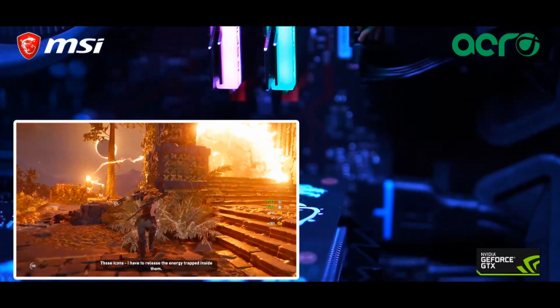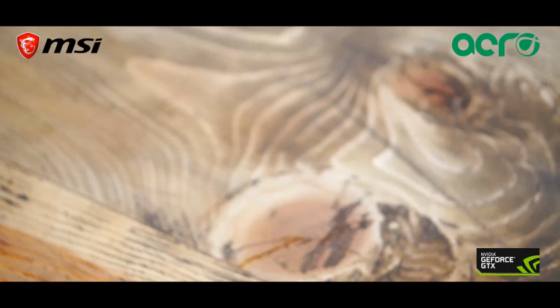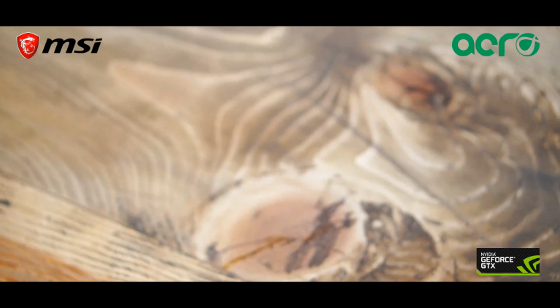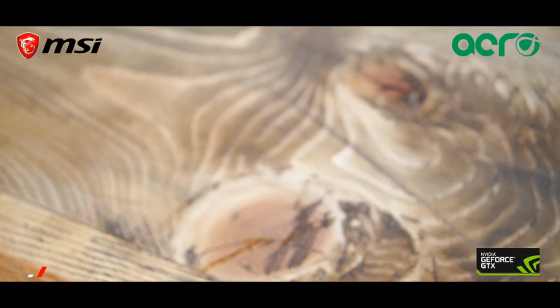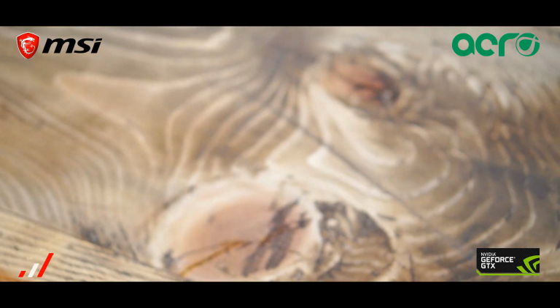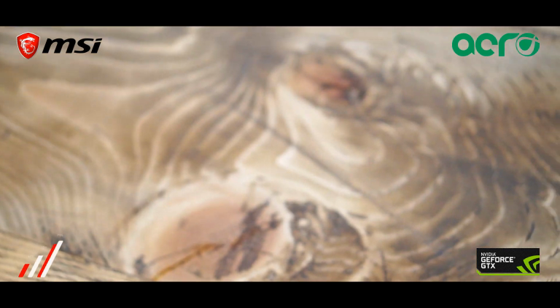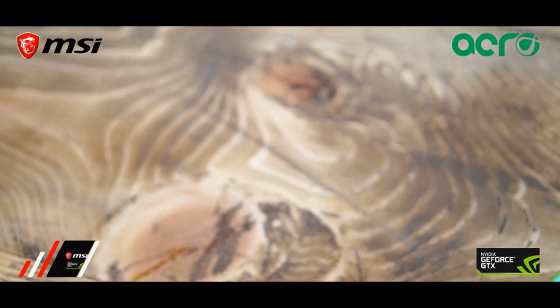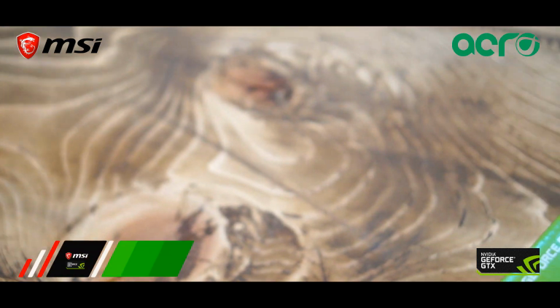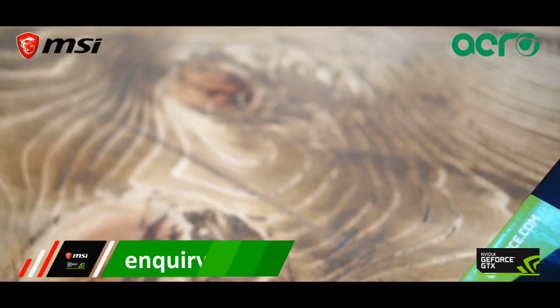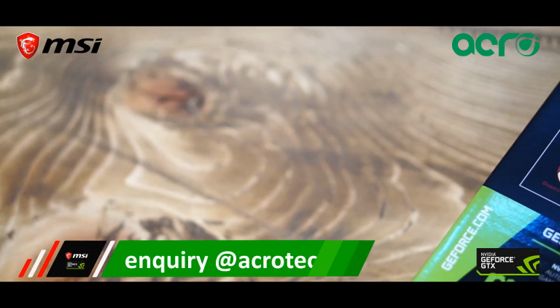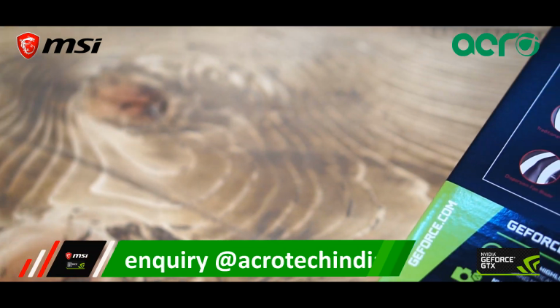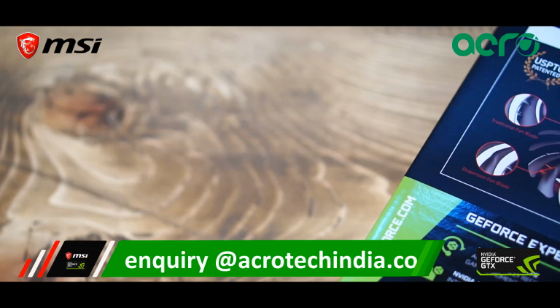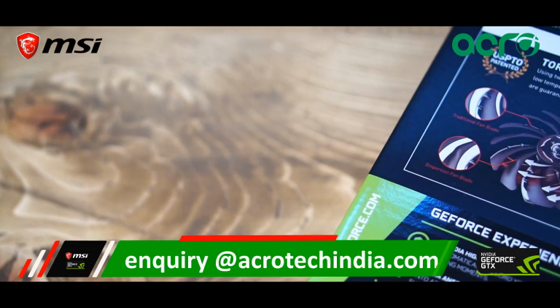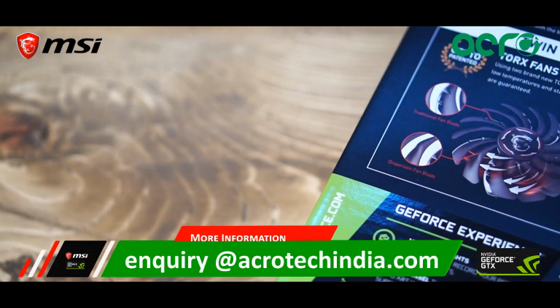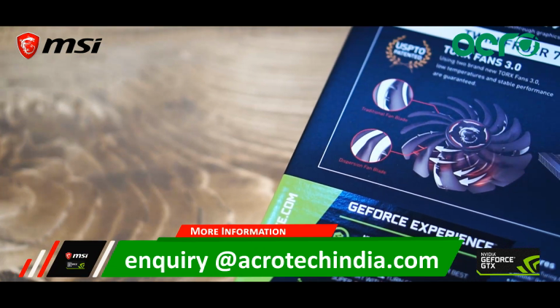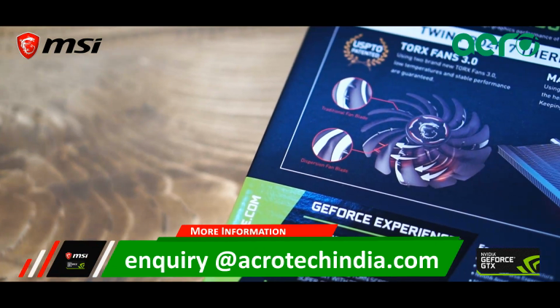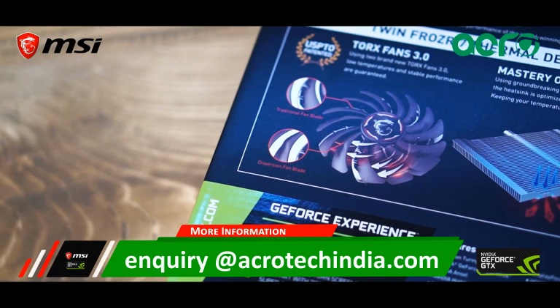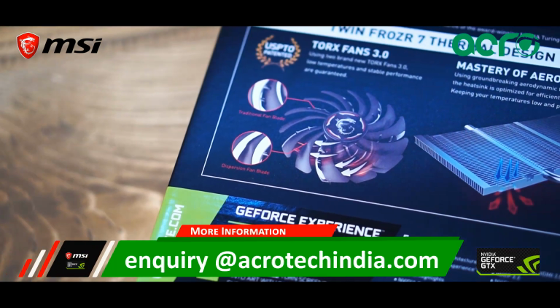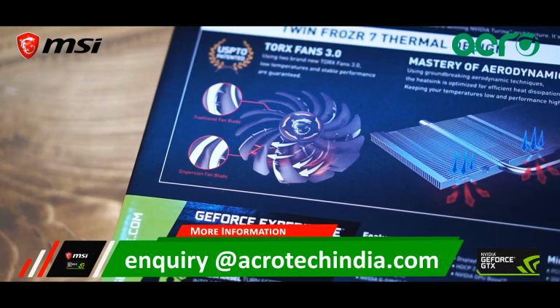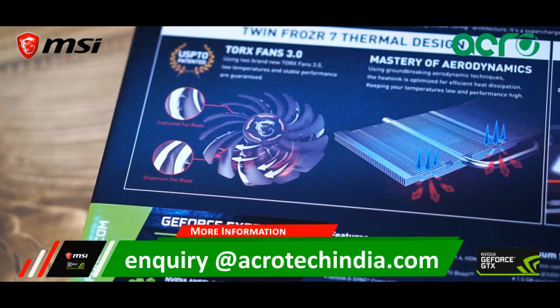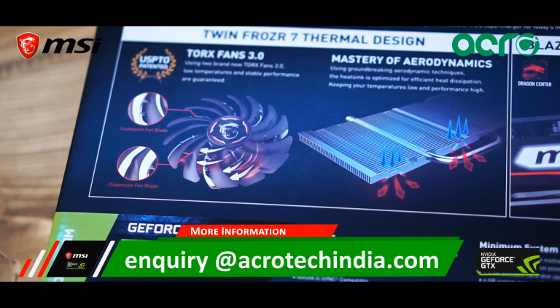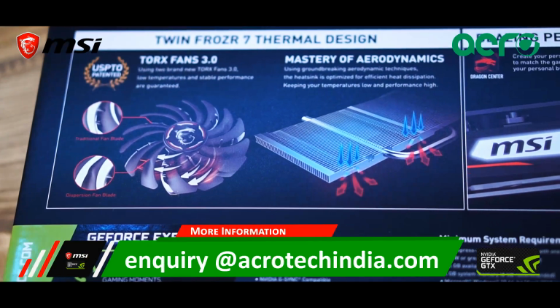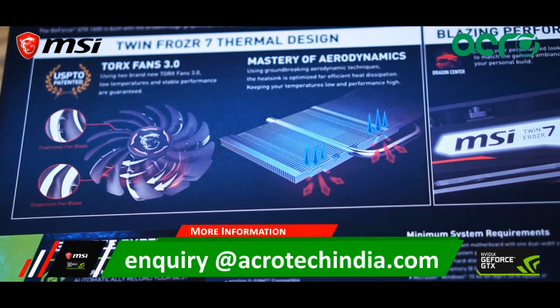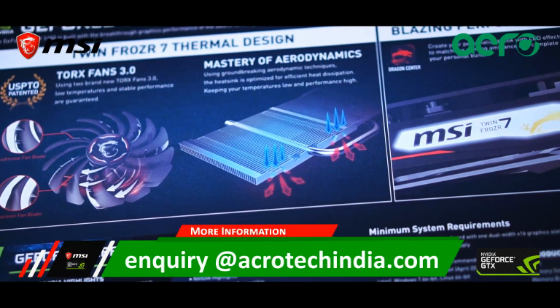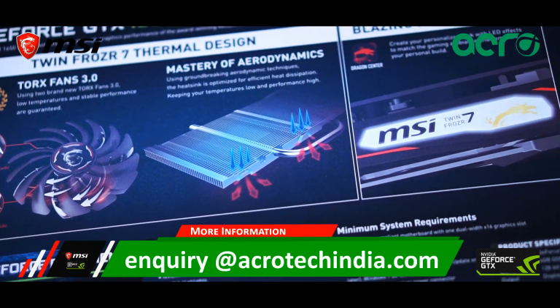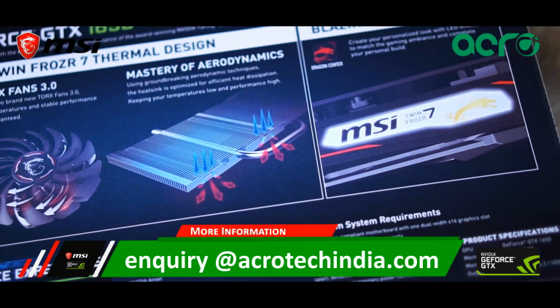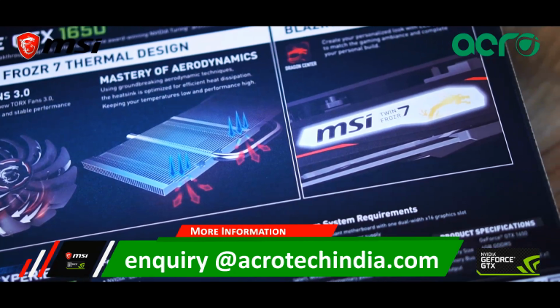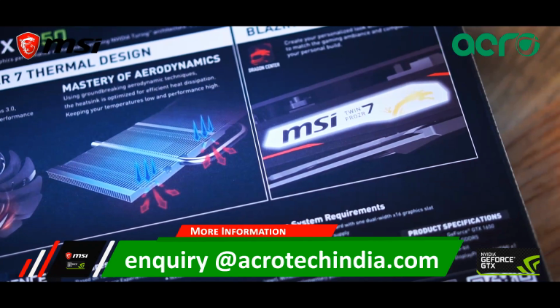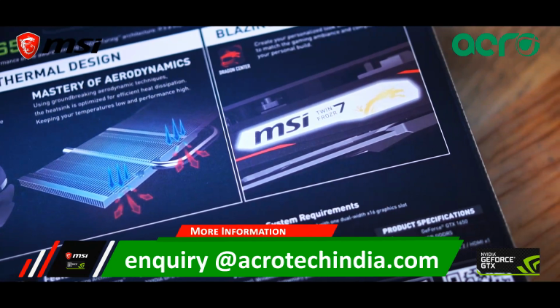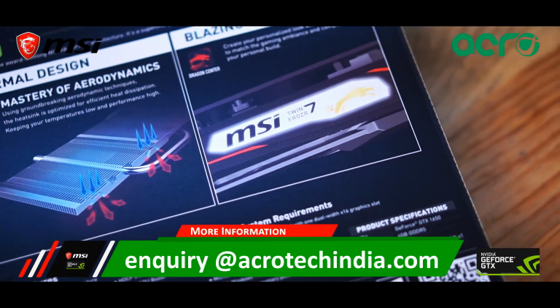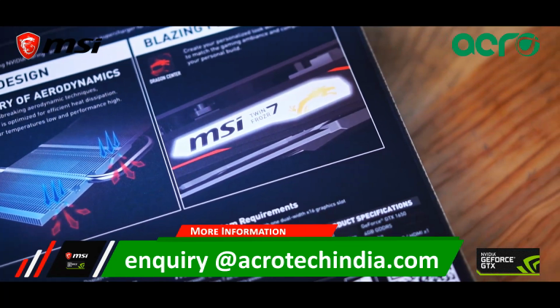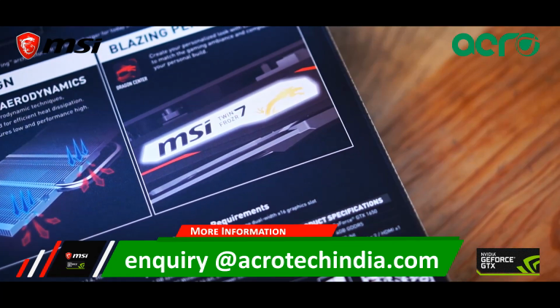For more information, you can send an email to inquiry at acrotechindia.com and subscribe for more videos. Thank you.